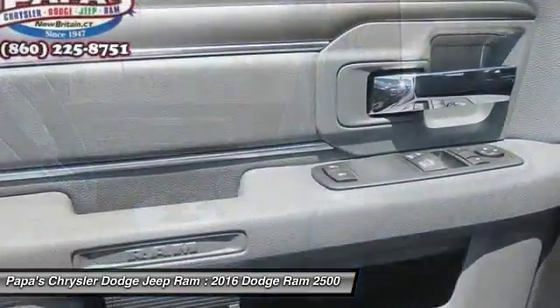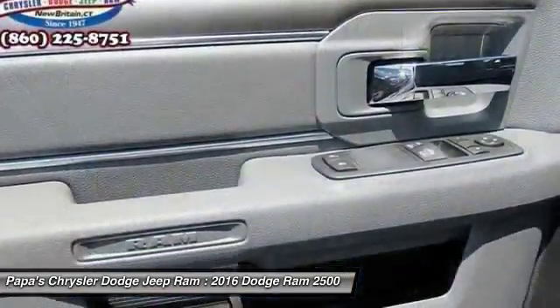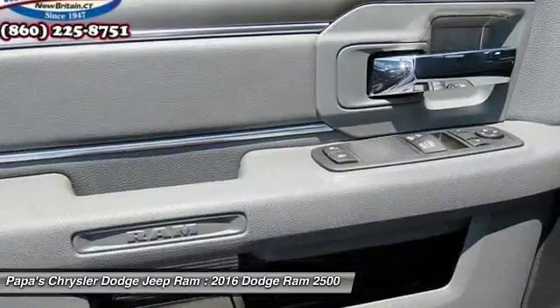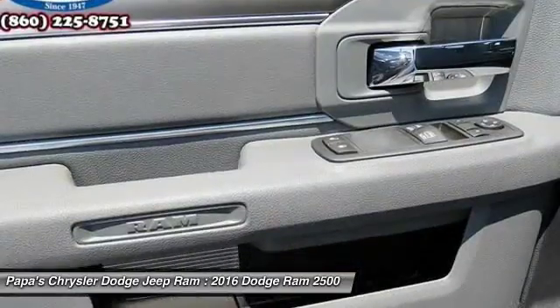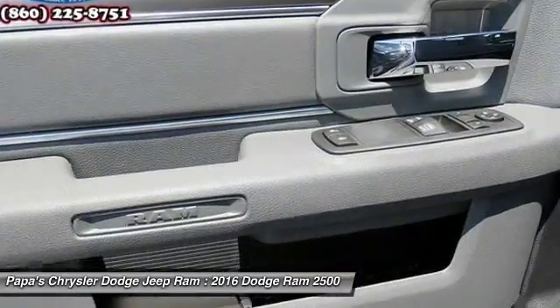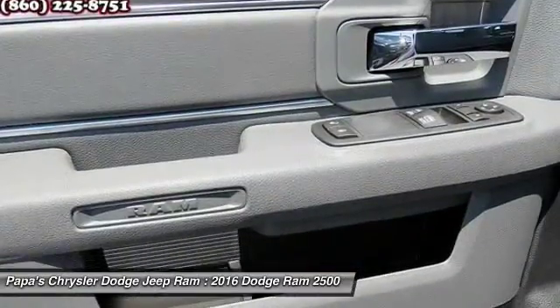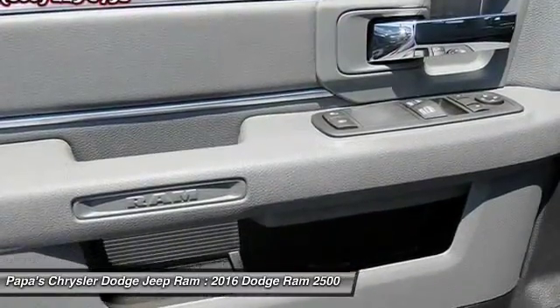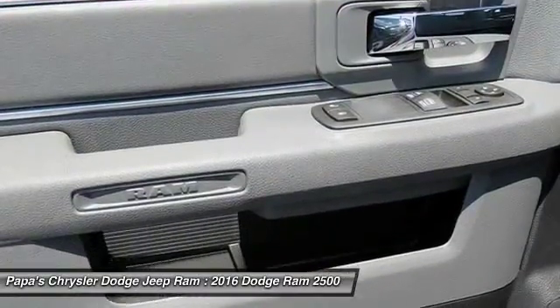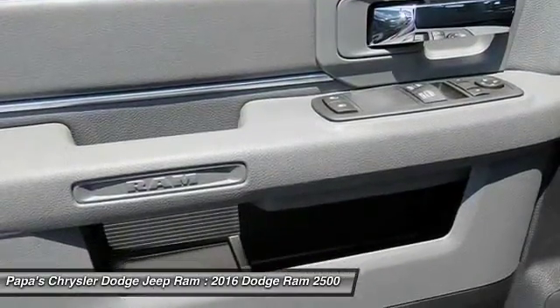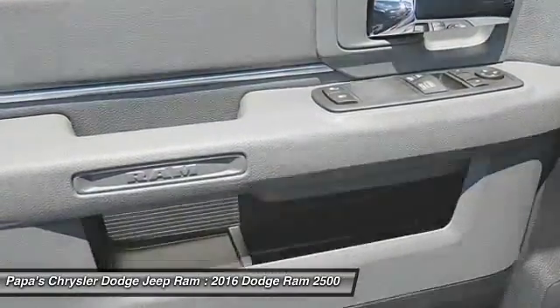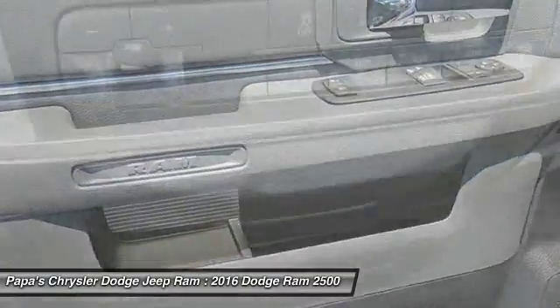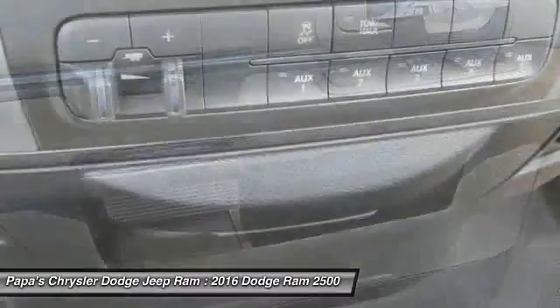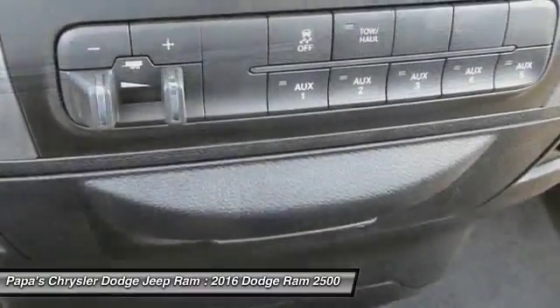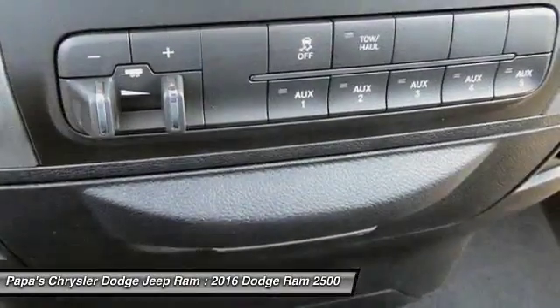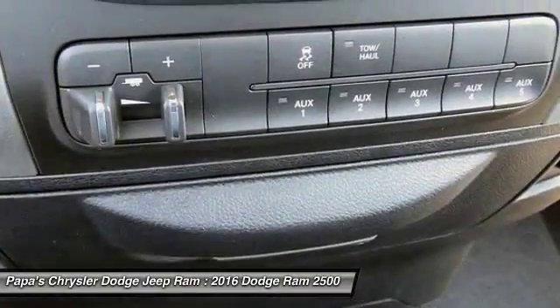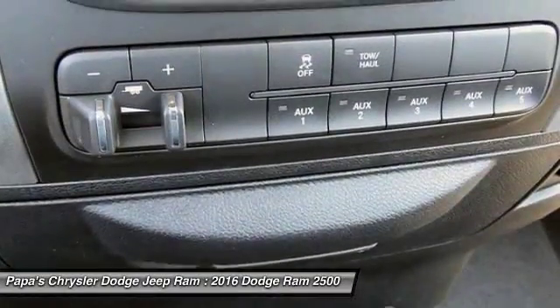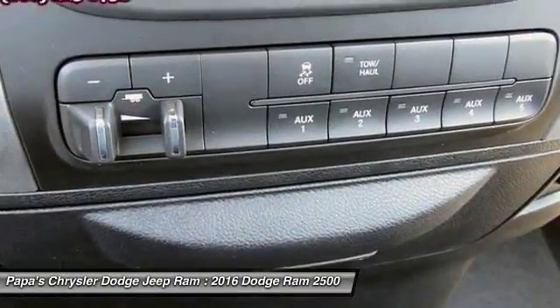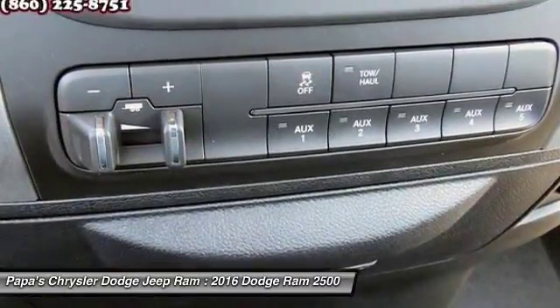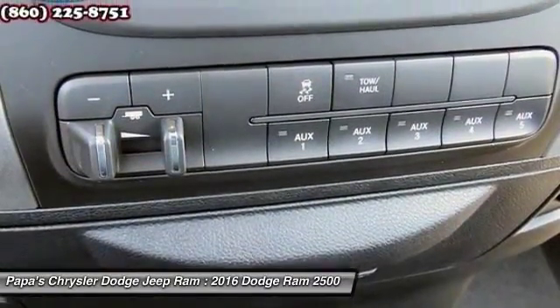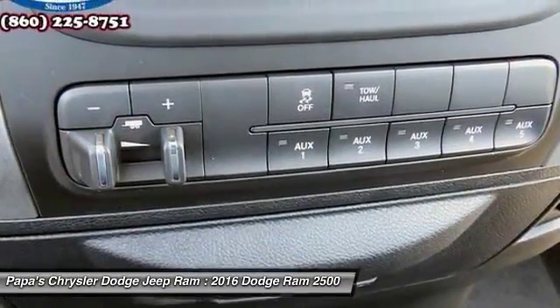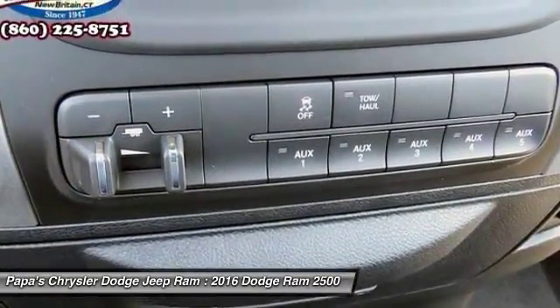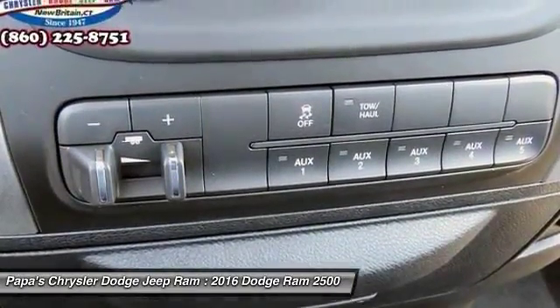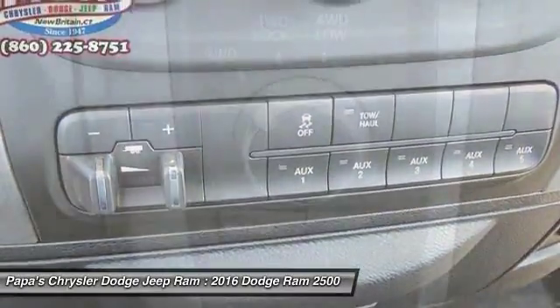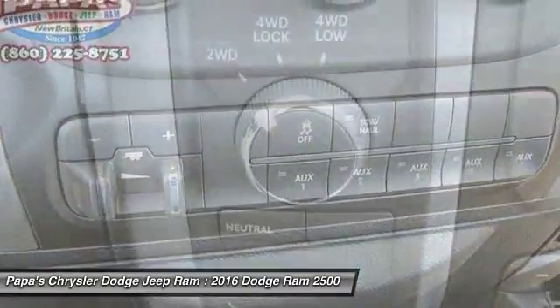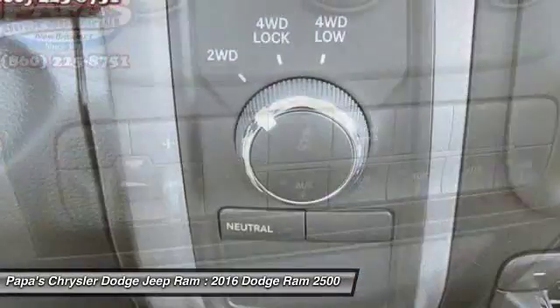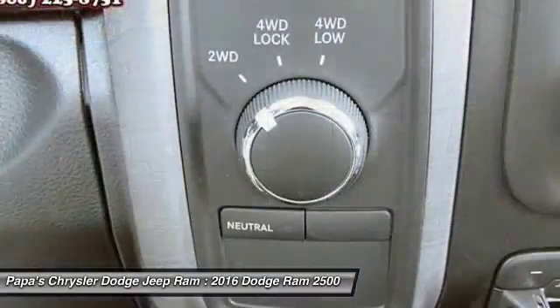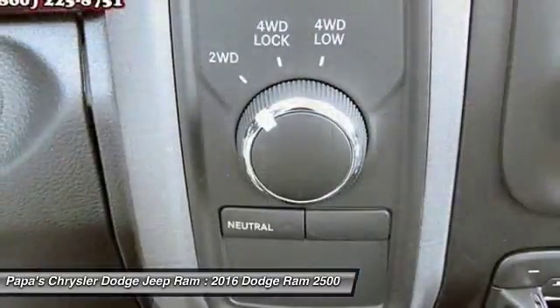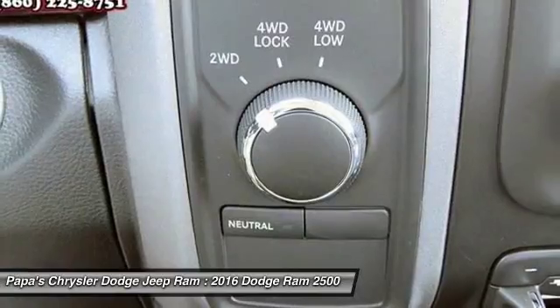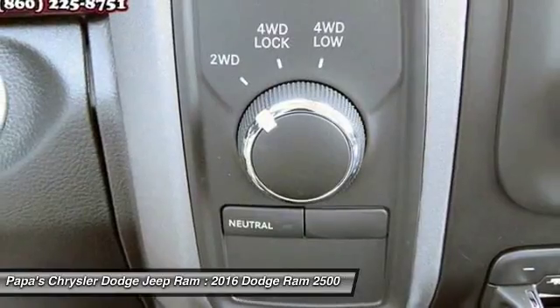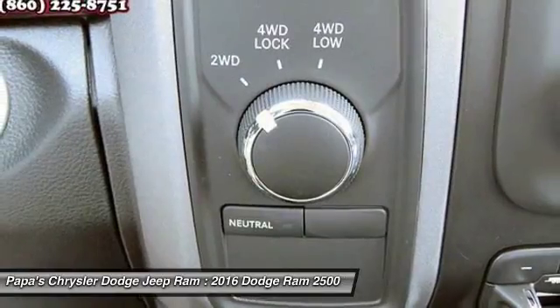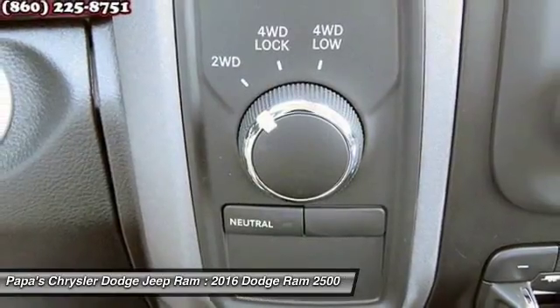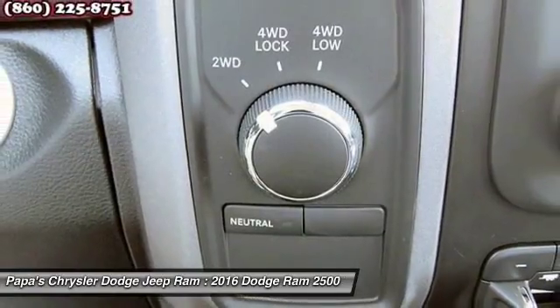Electronic stability control, brake assist, tachometer, tilt steering wheel, speed control.